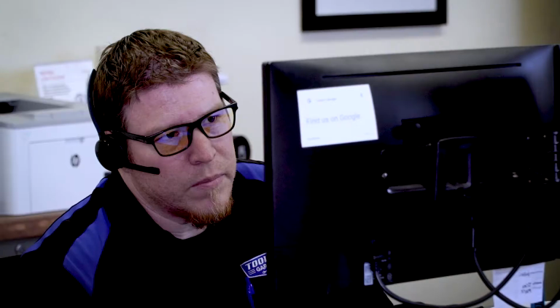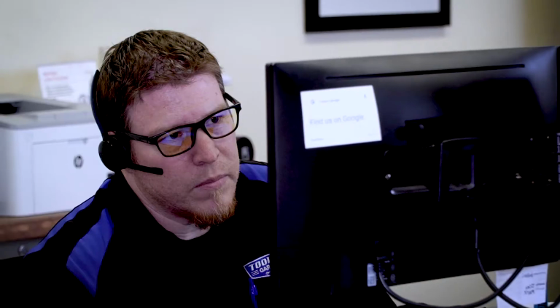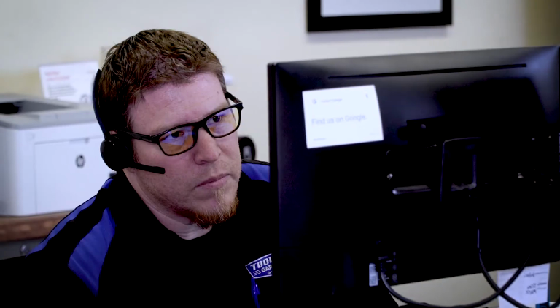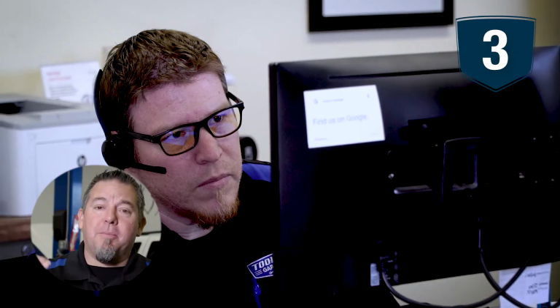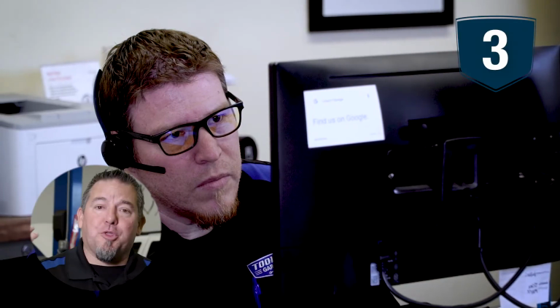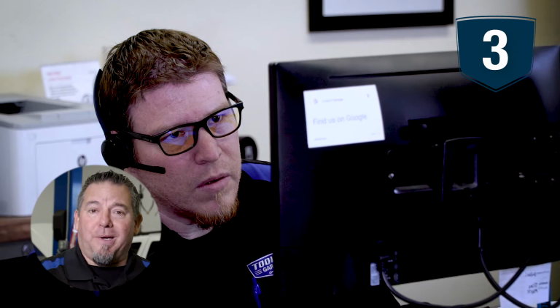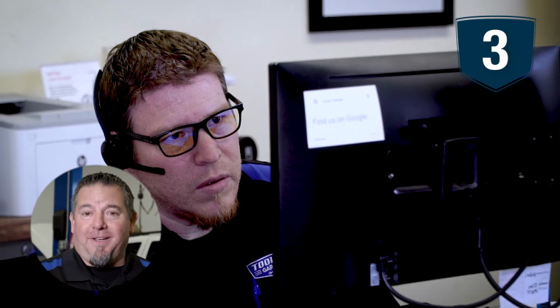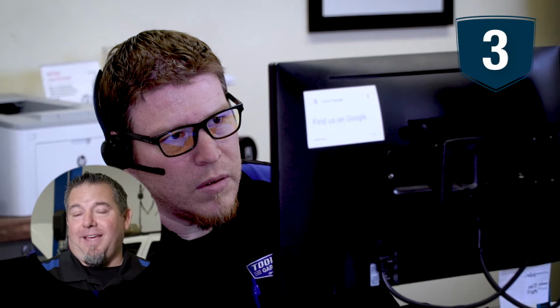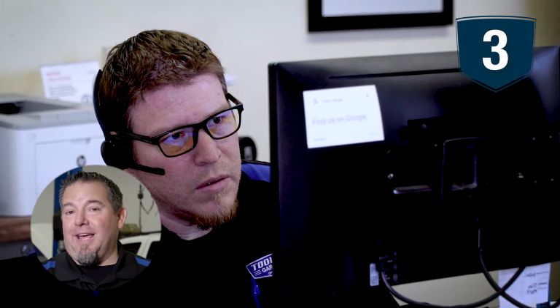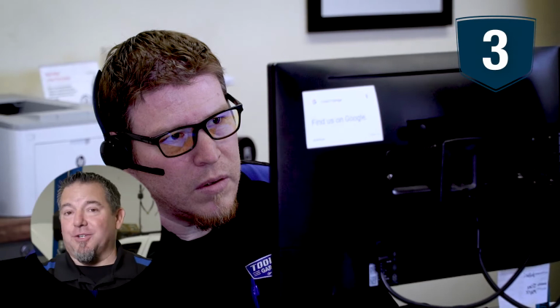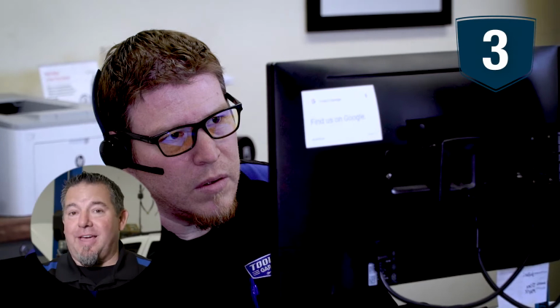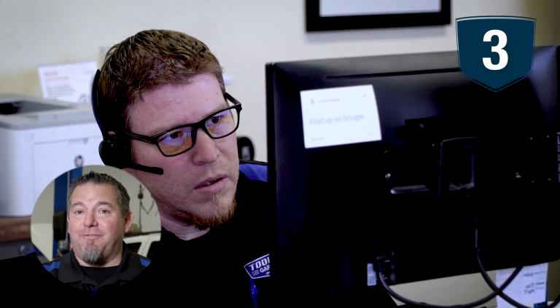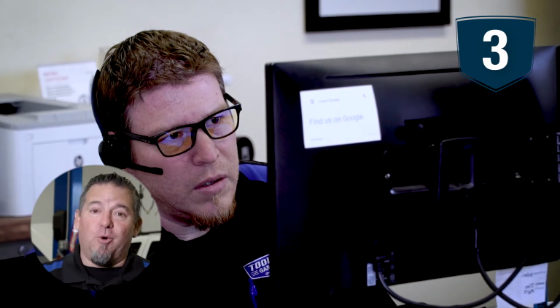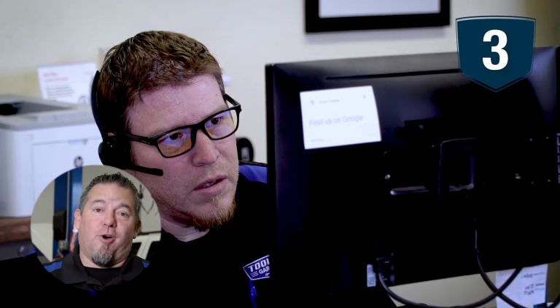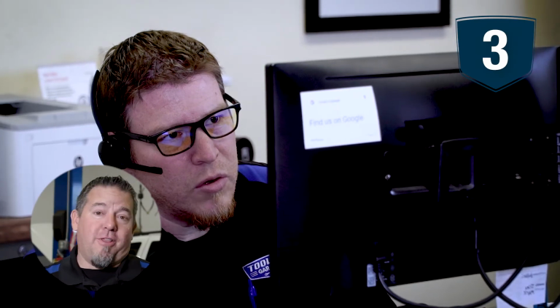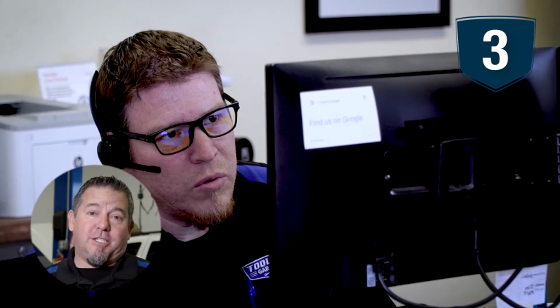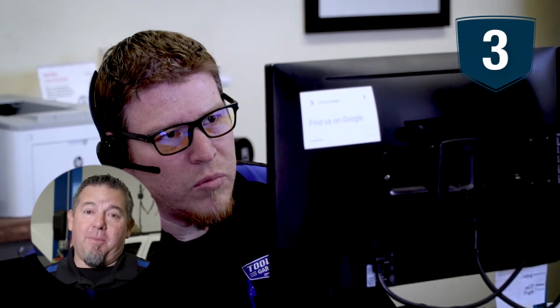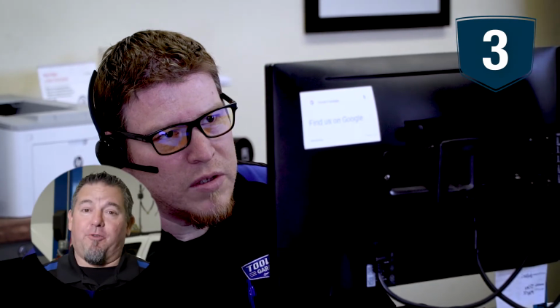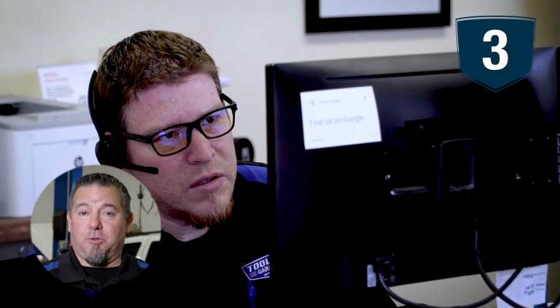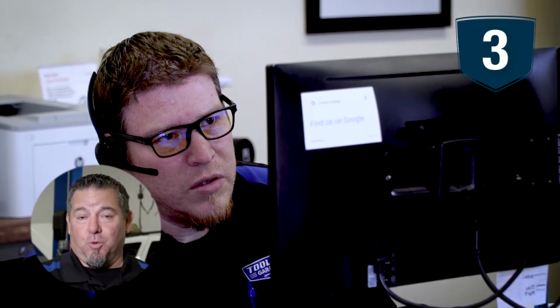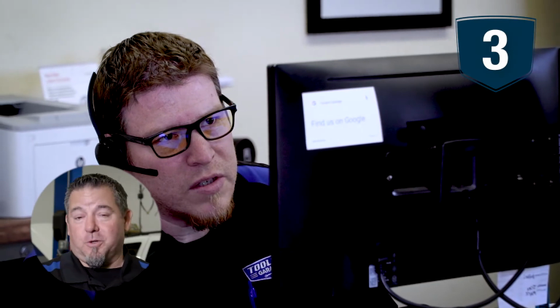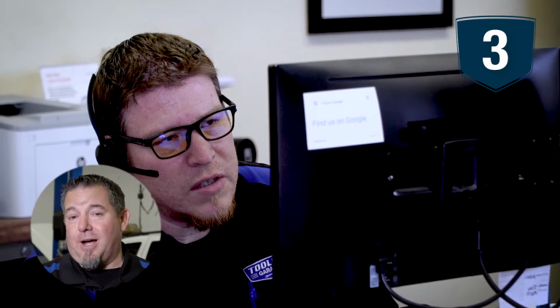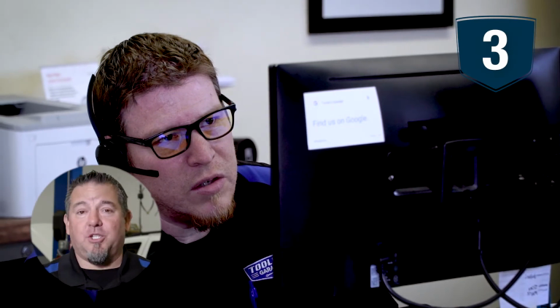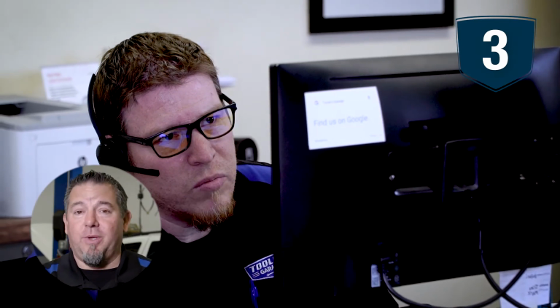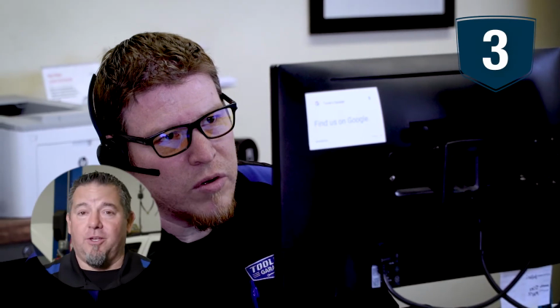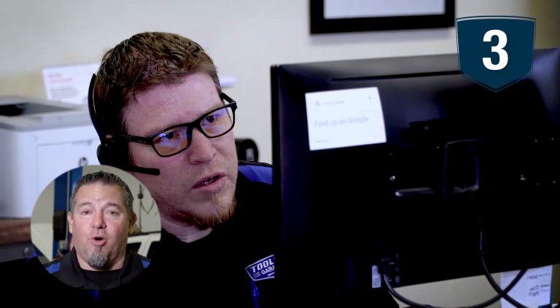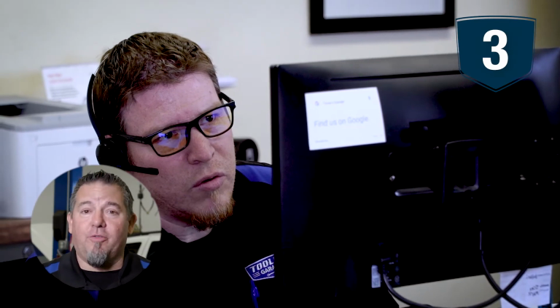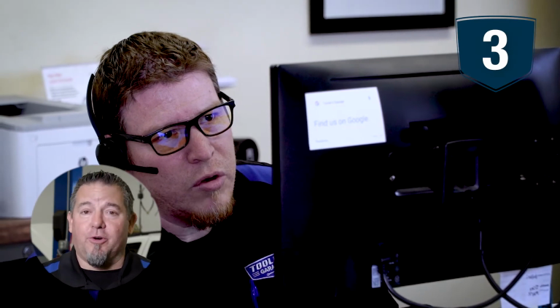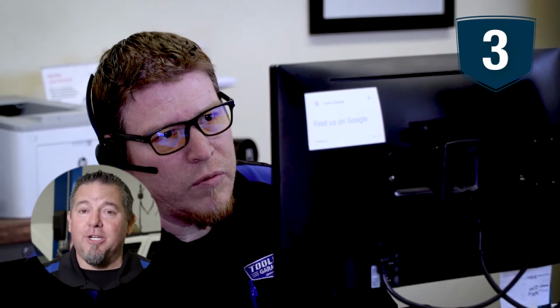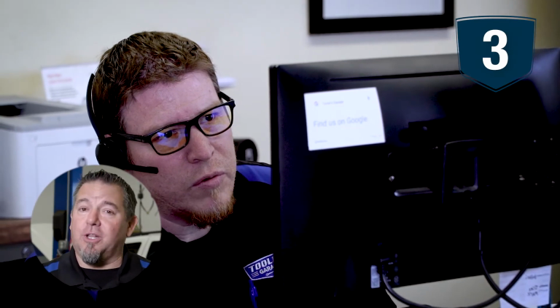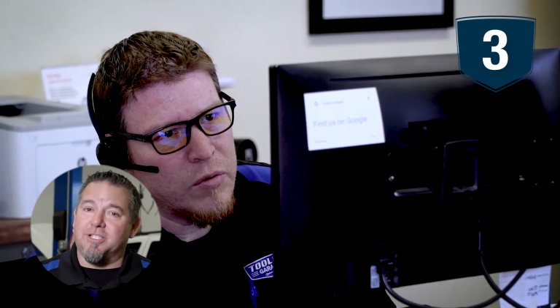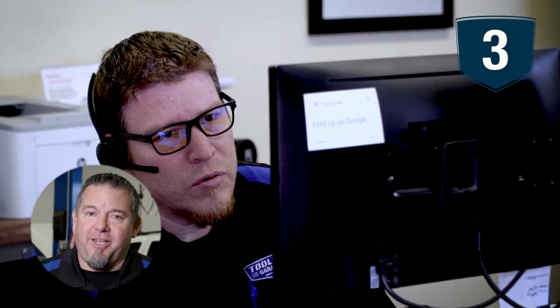Step number three: answer that phone call that's coming from Tools Garage so we can go over your initial estimate.